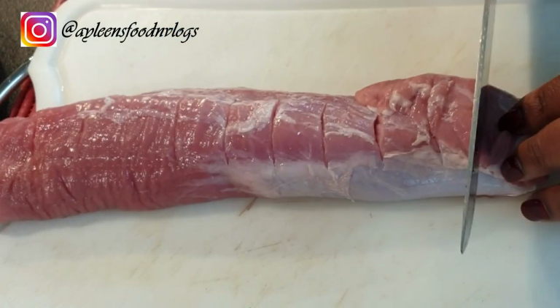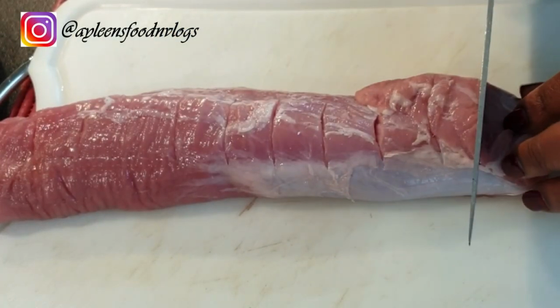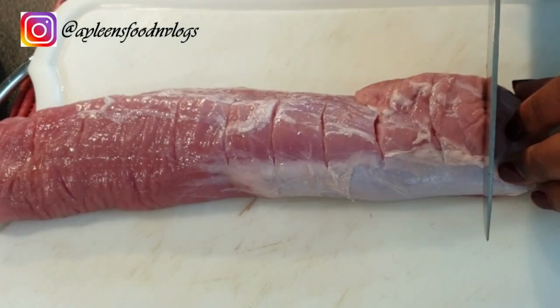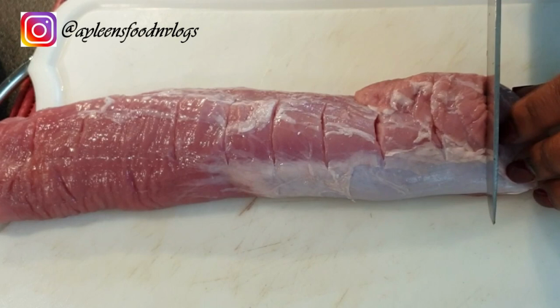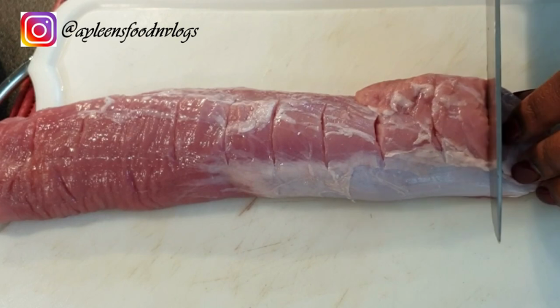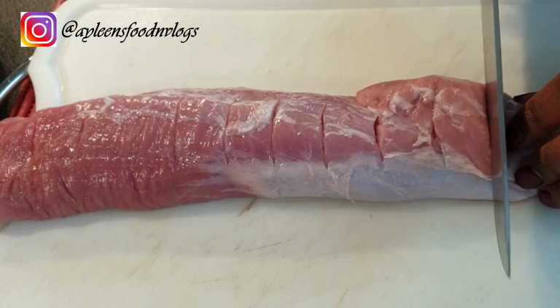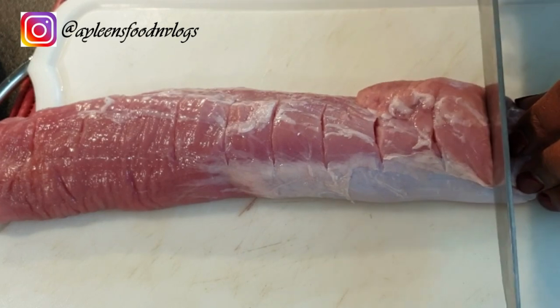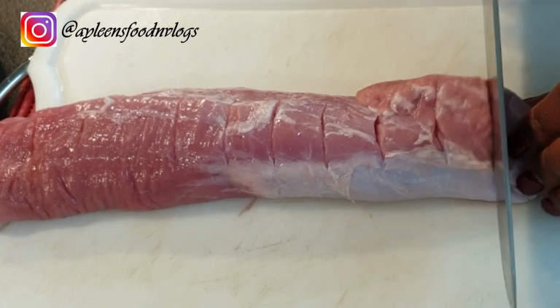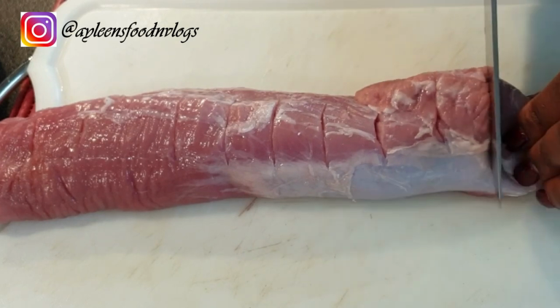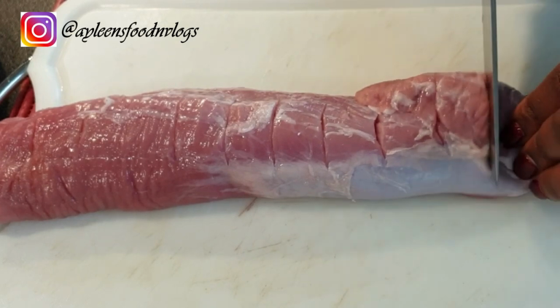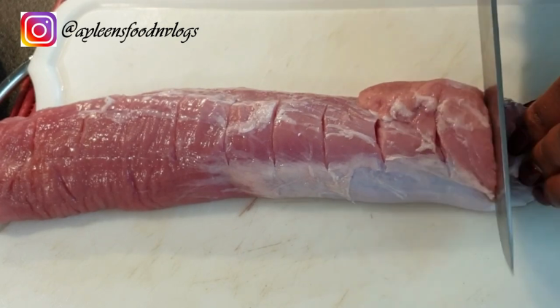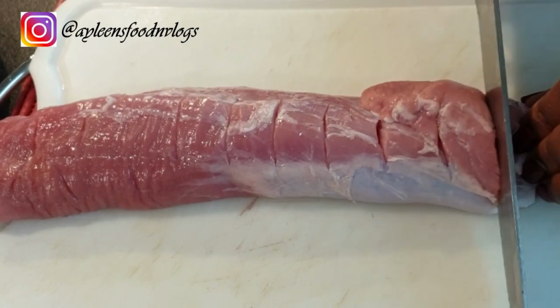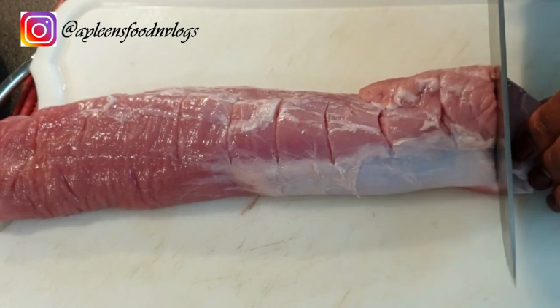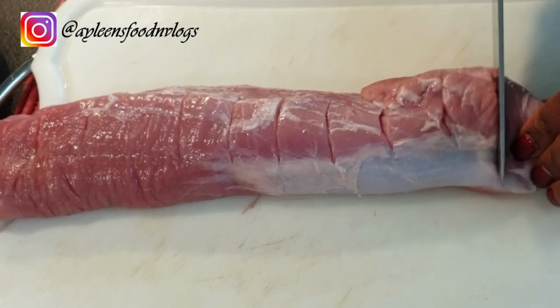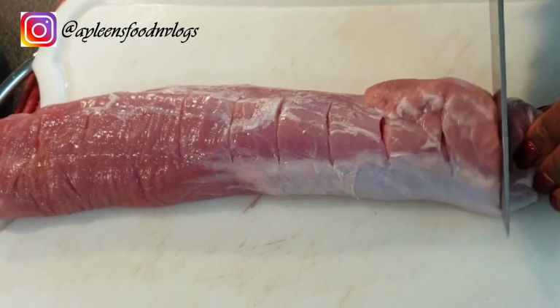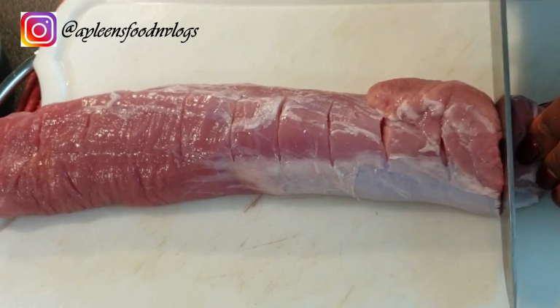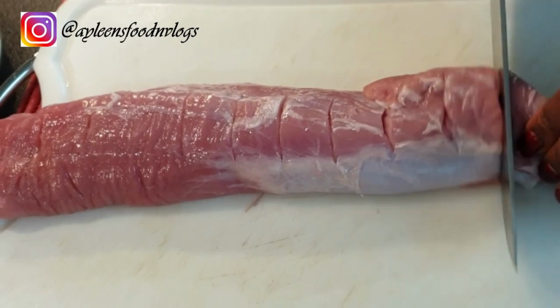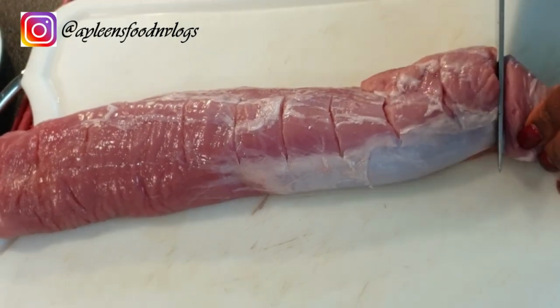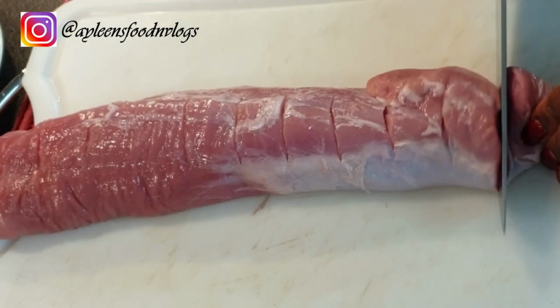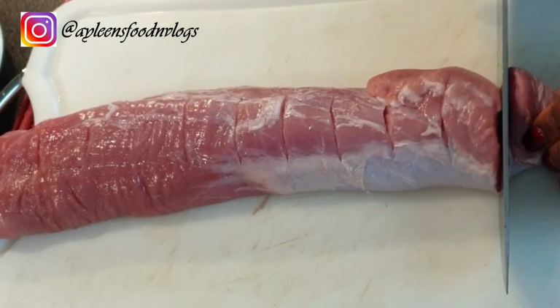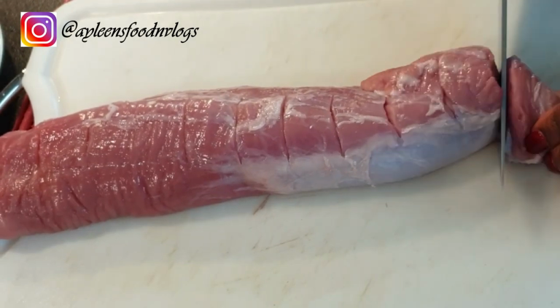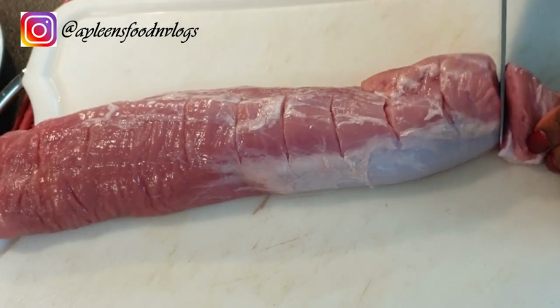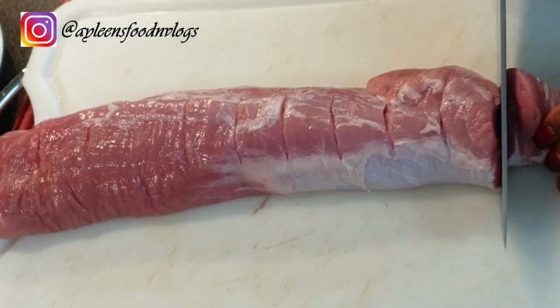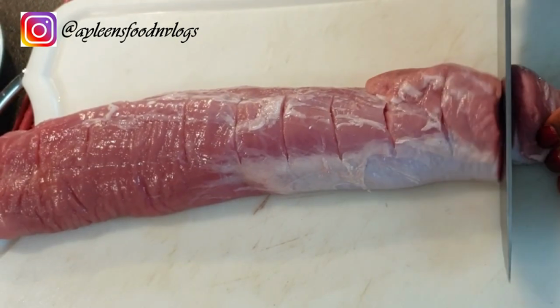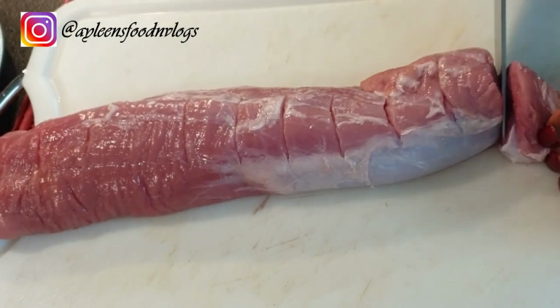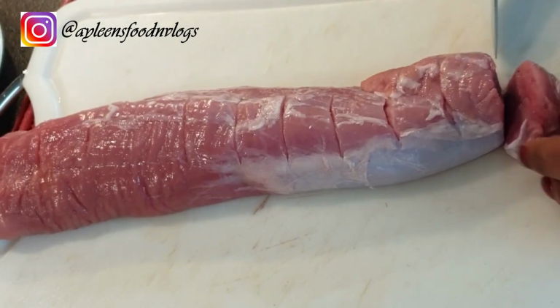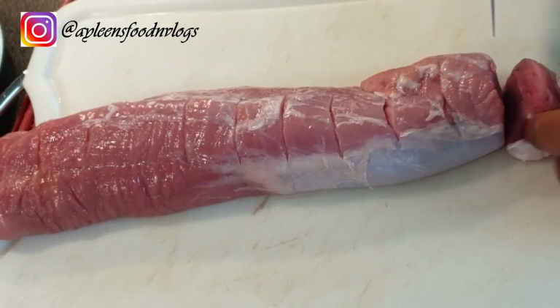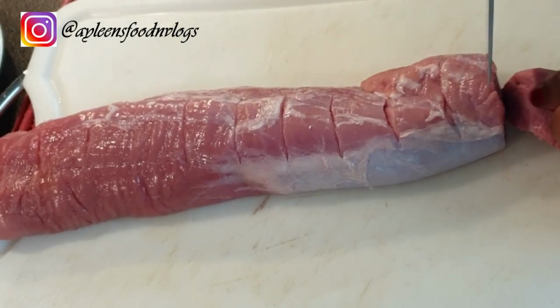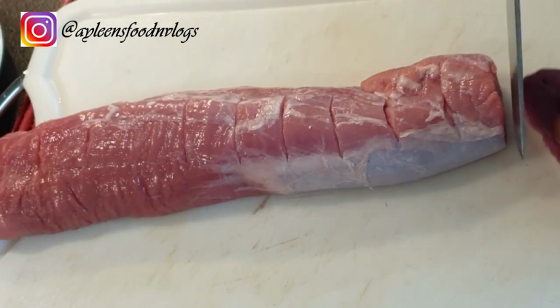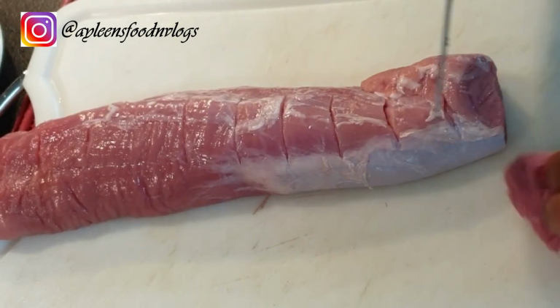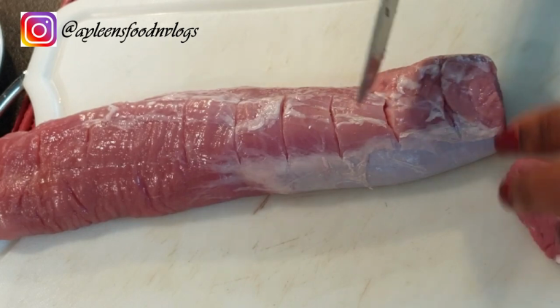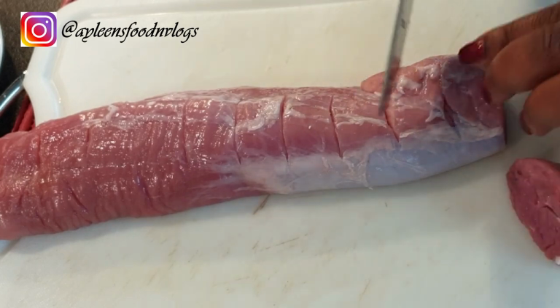Start off by cutting your loins. Make sure that they are not too thin or too thick so that they cook well.